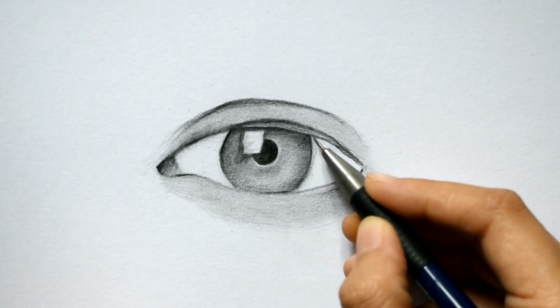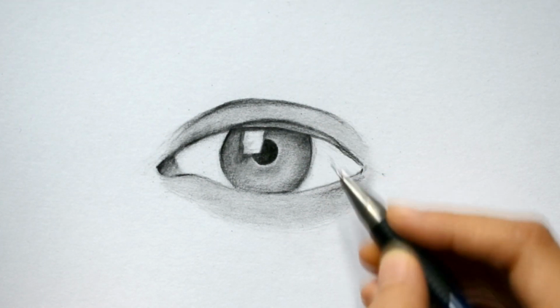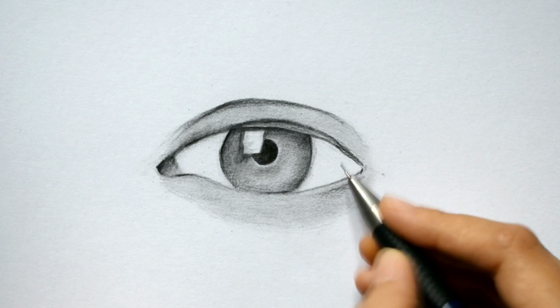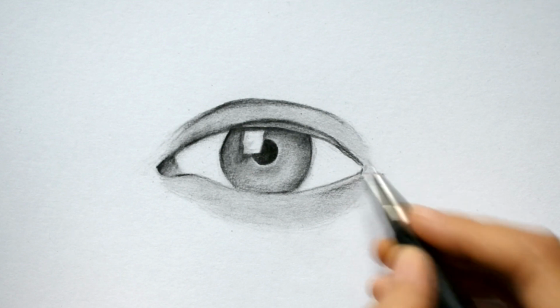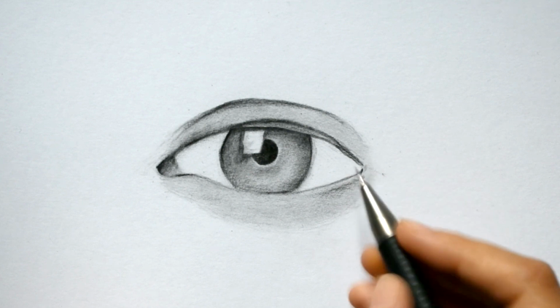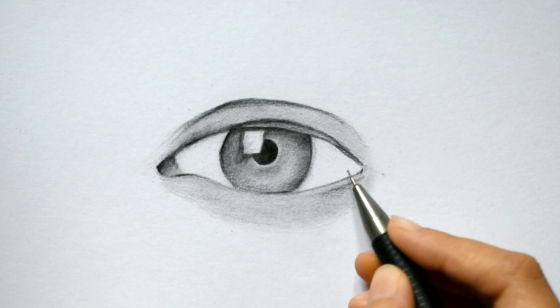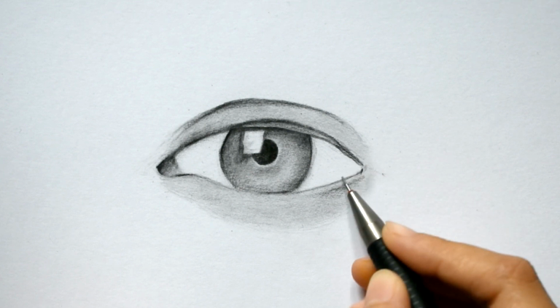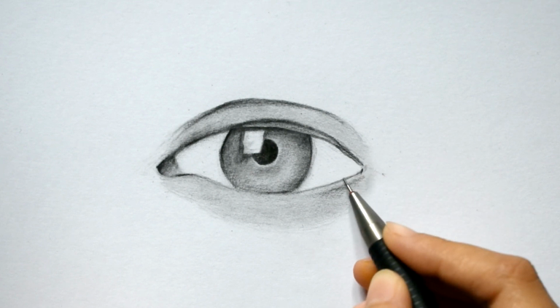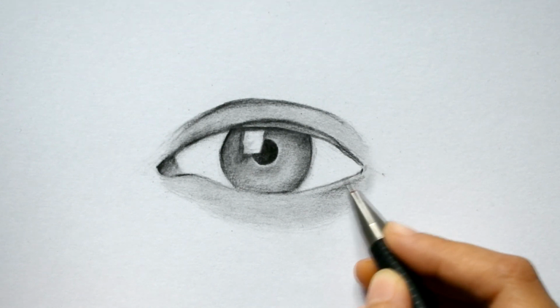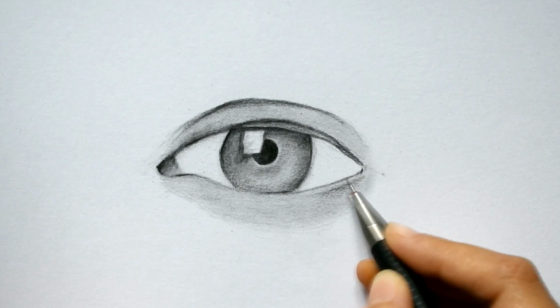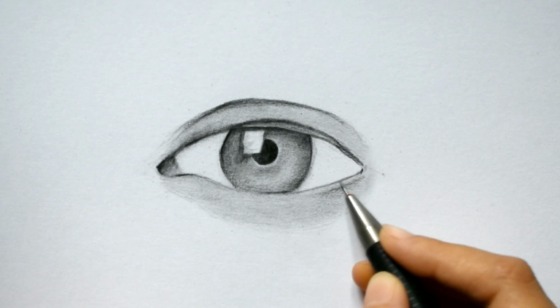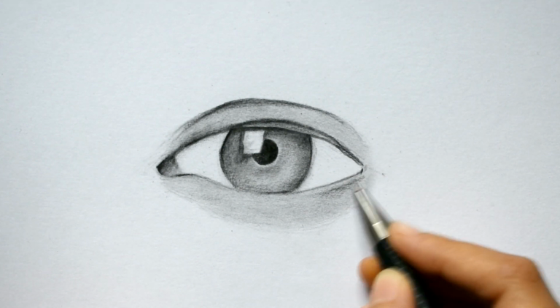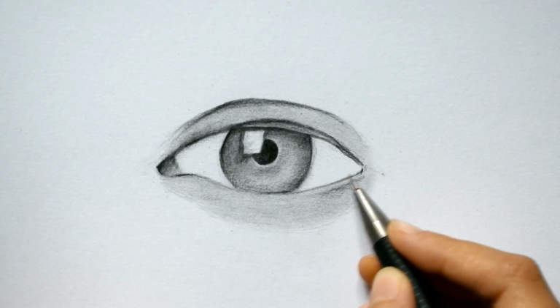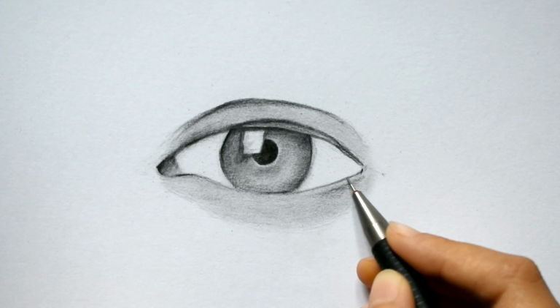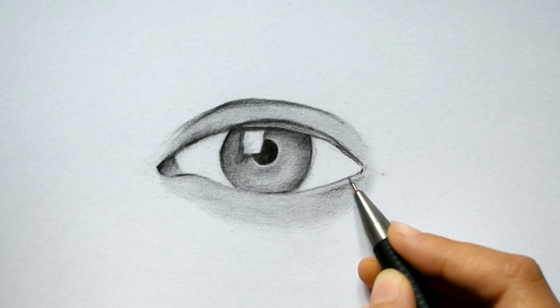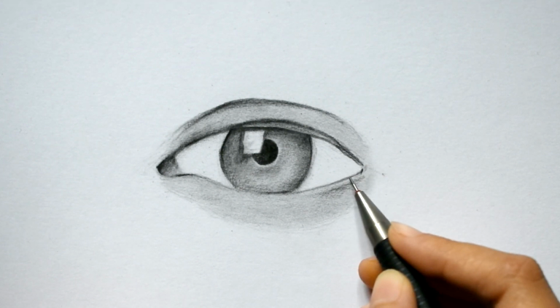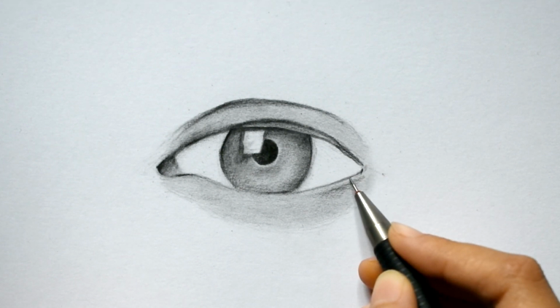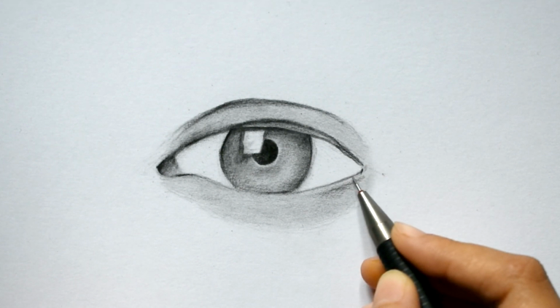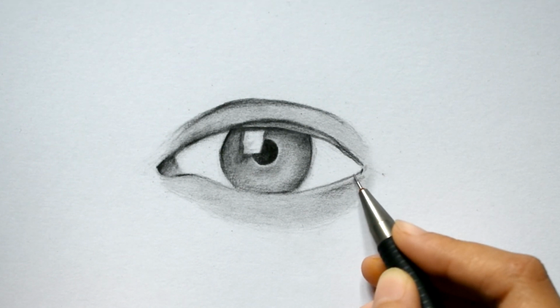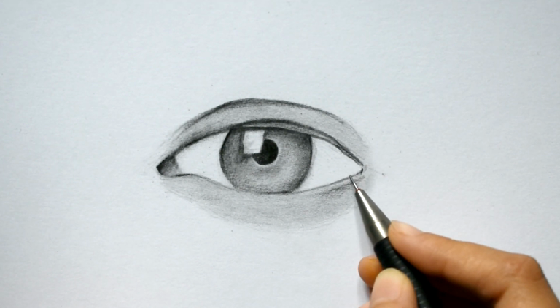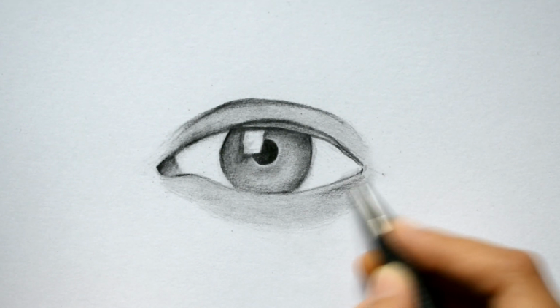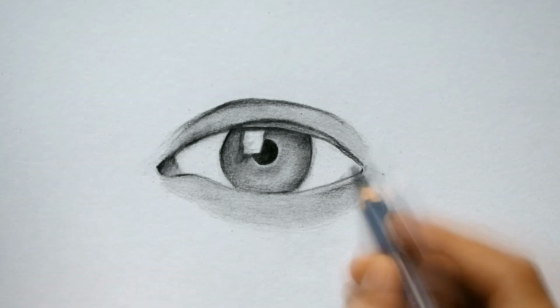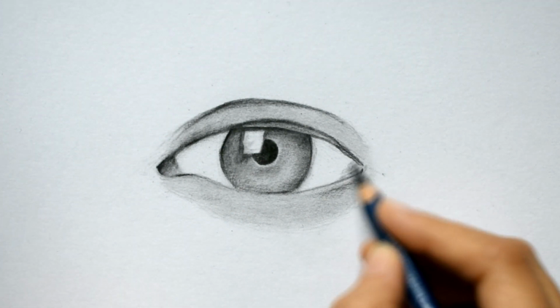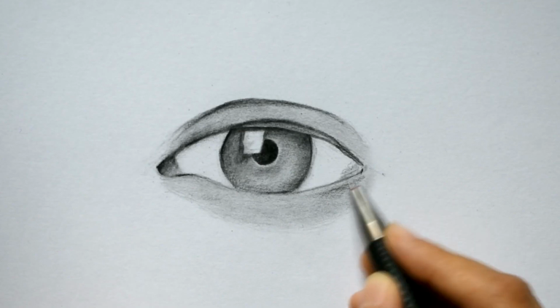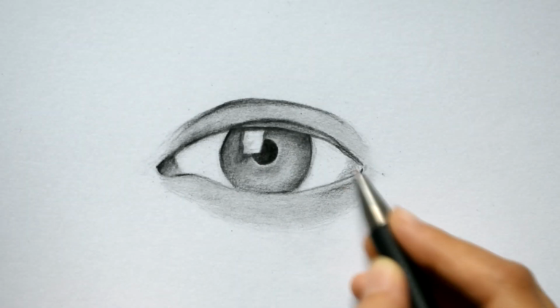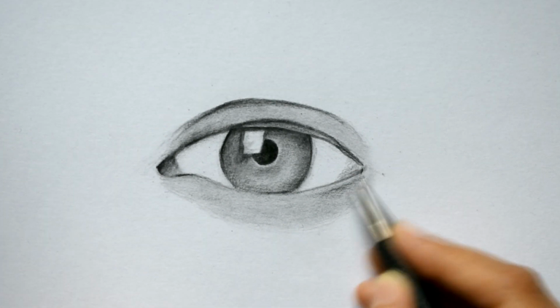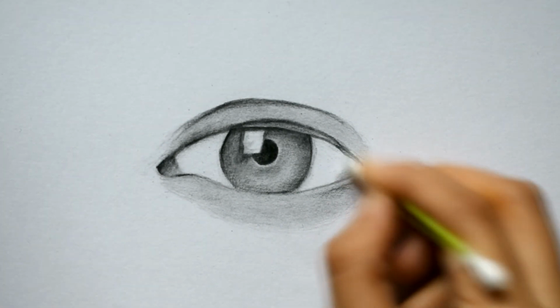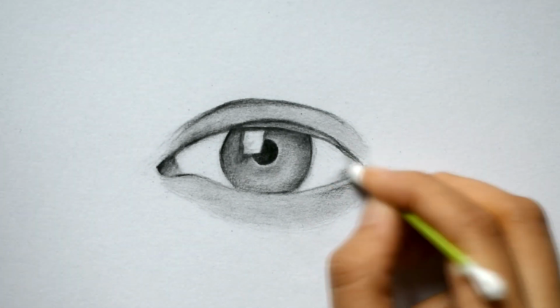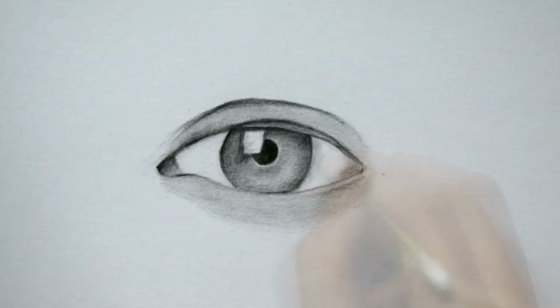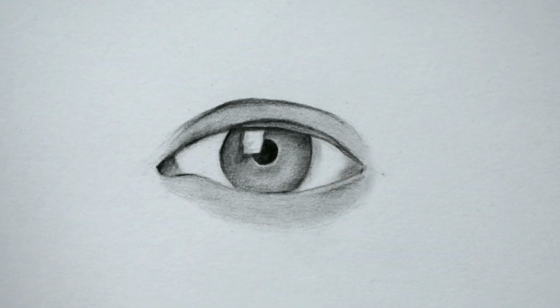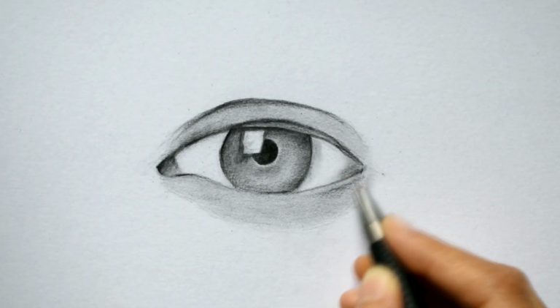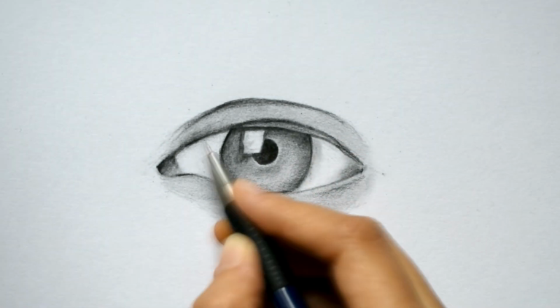Now add up the details in the eye by observing the reference picture. This will create a realistic effect.